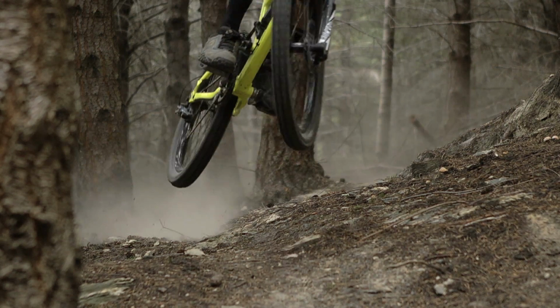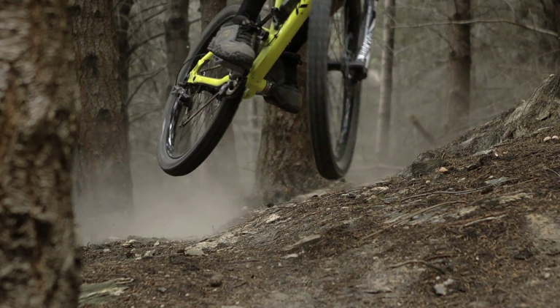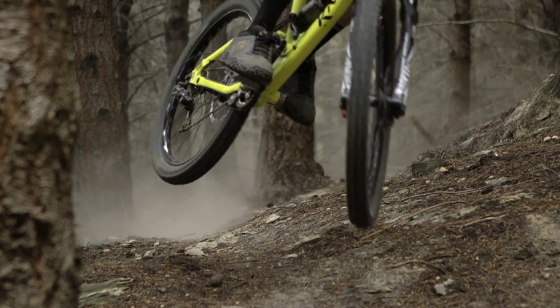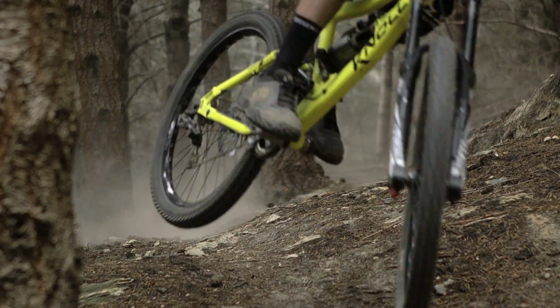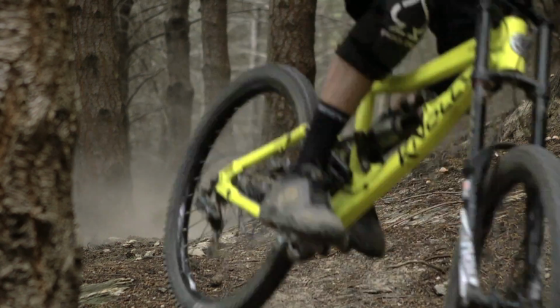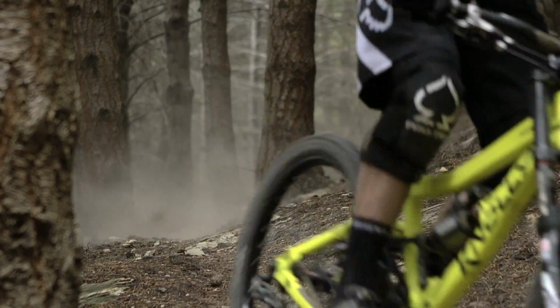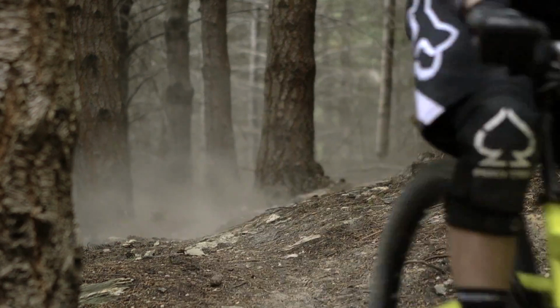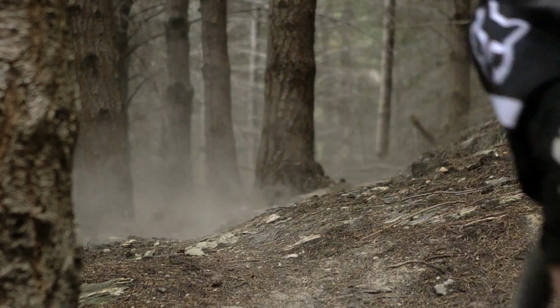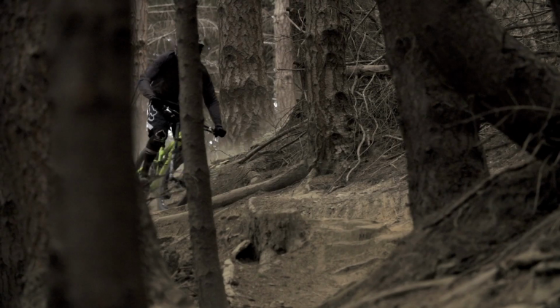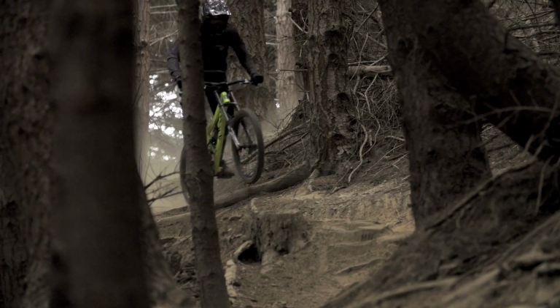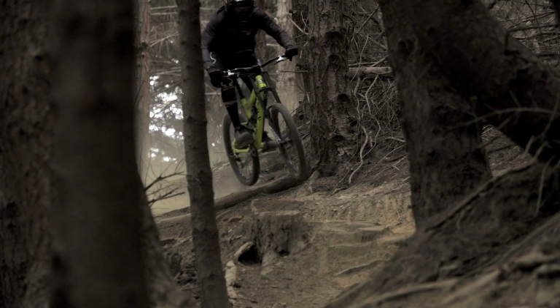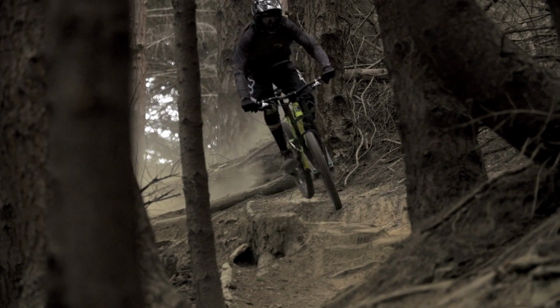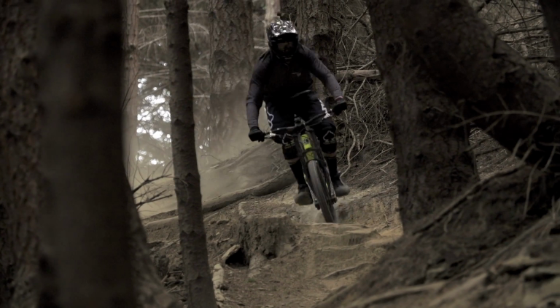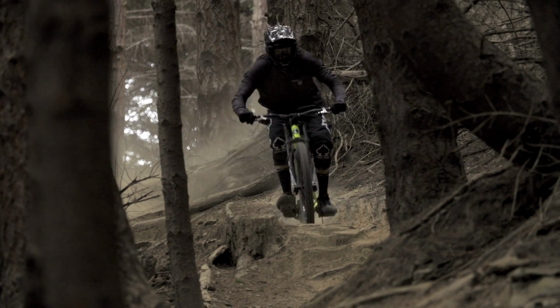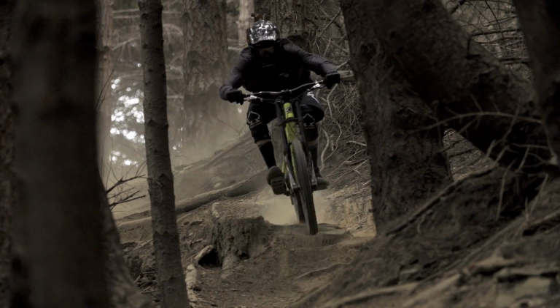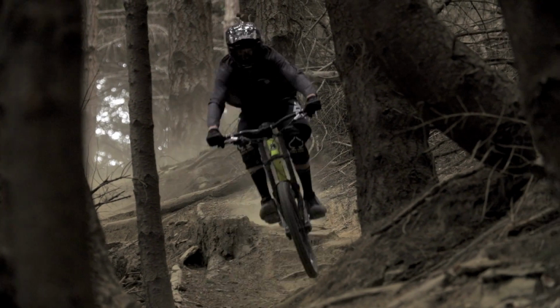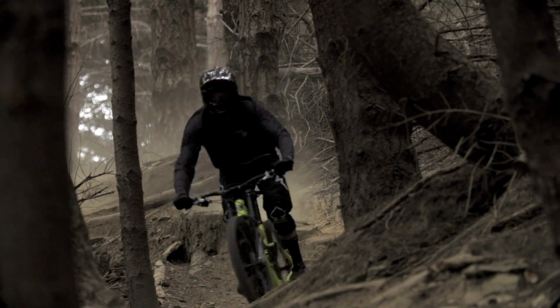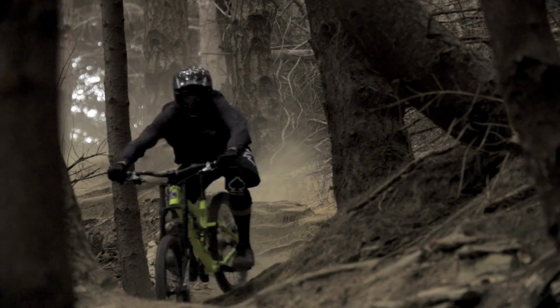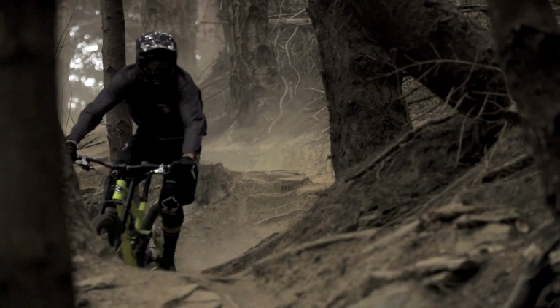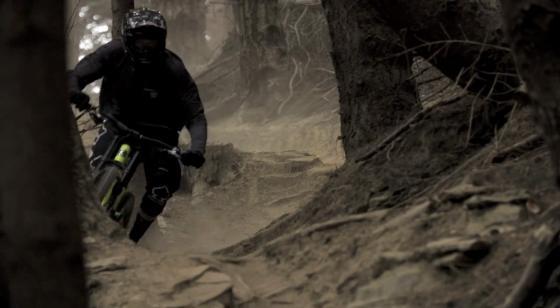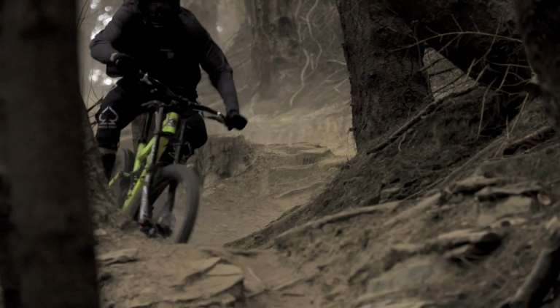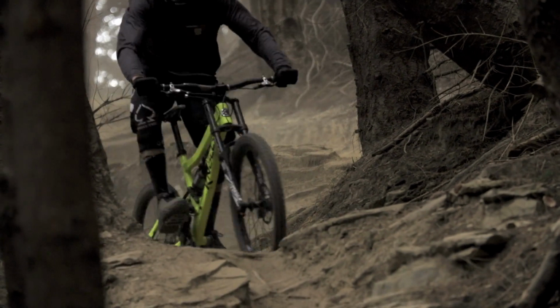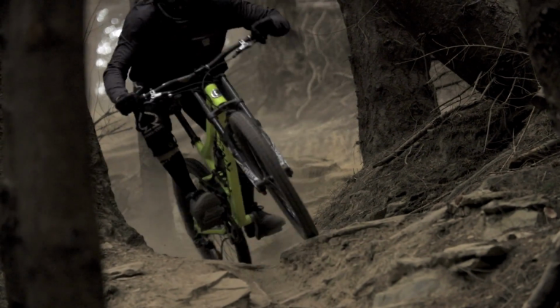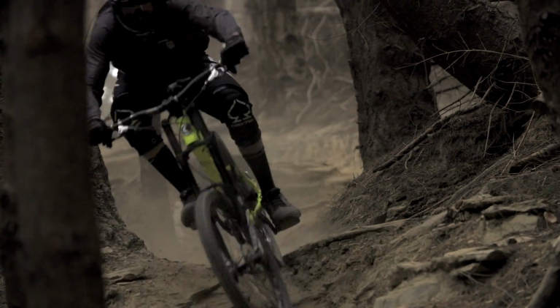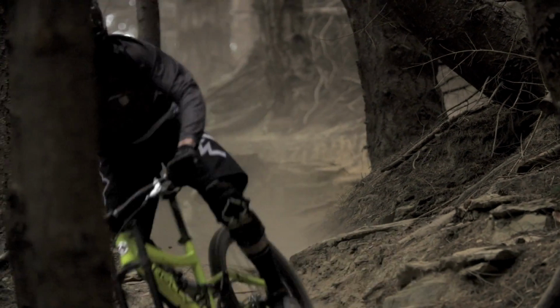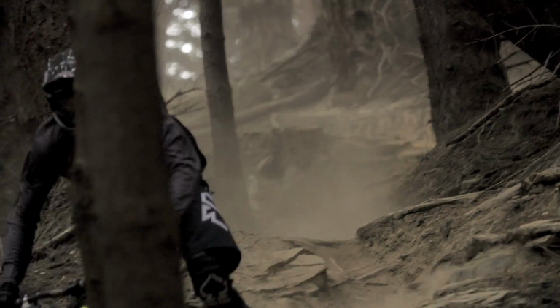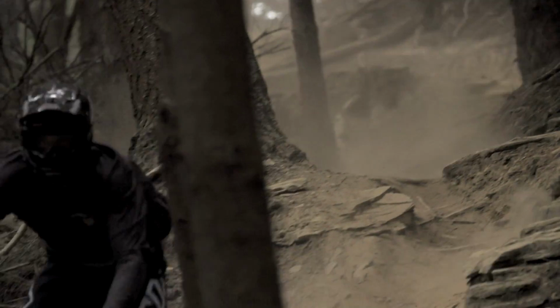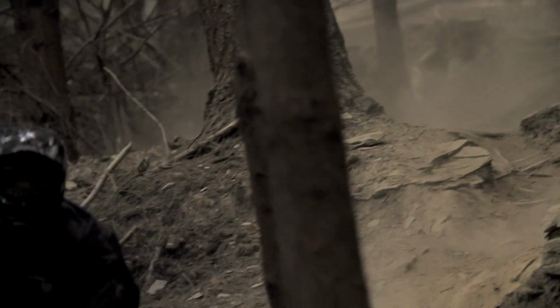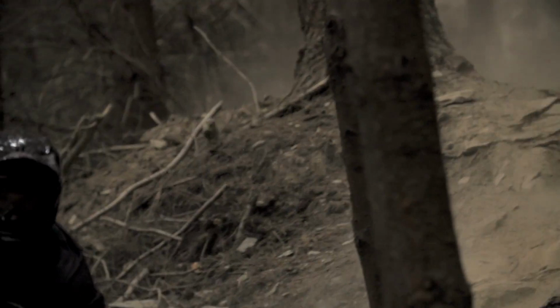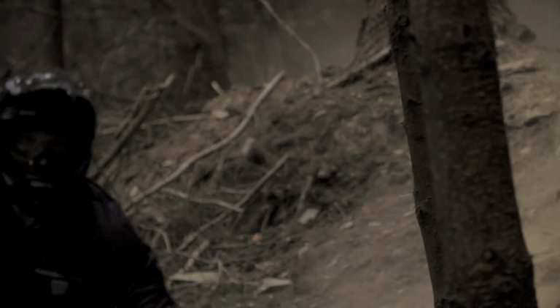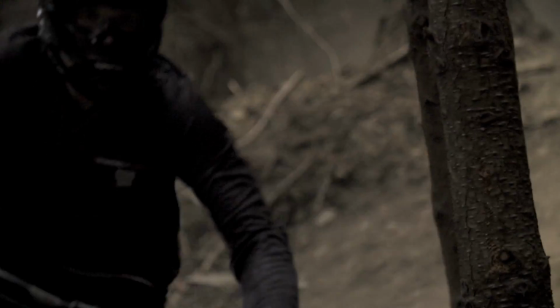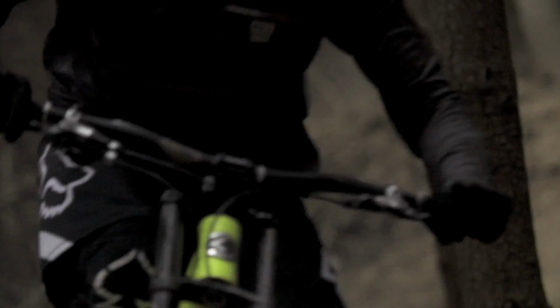This means you can balance the bike in every berm and not sacrifice any of that small bump performance. The Charger Damper is more consistent, more tunable, and 88 grams lighter than the Mission Control Damper.